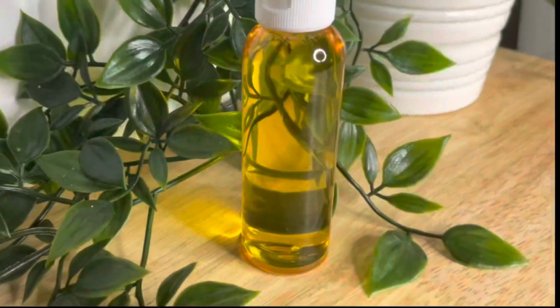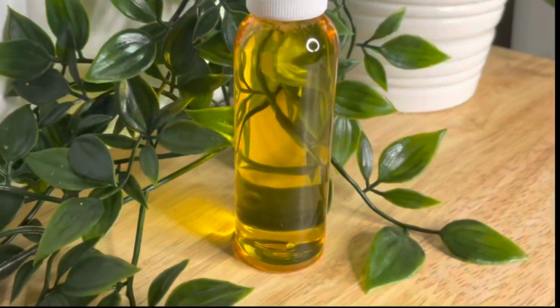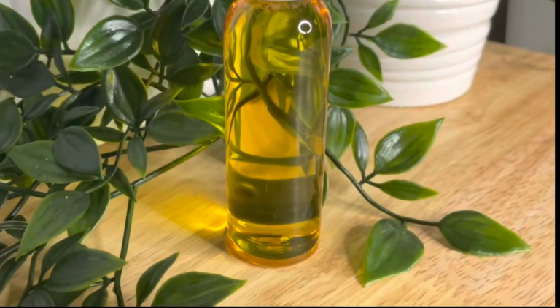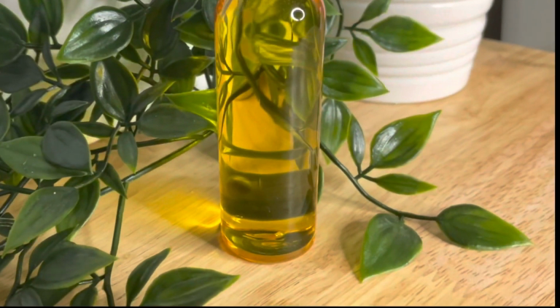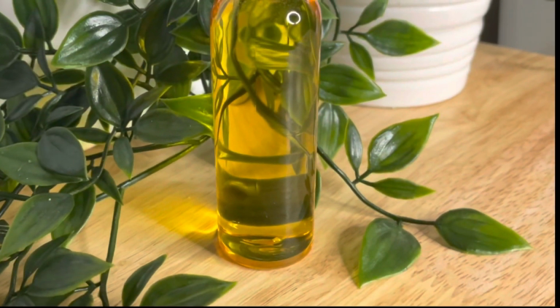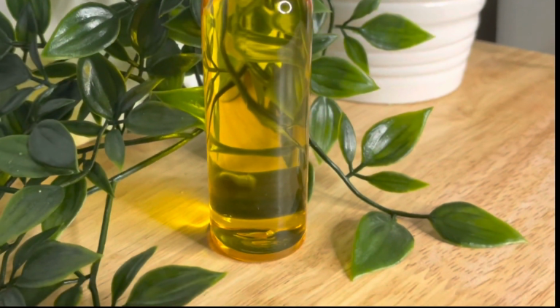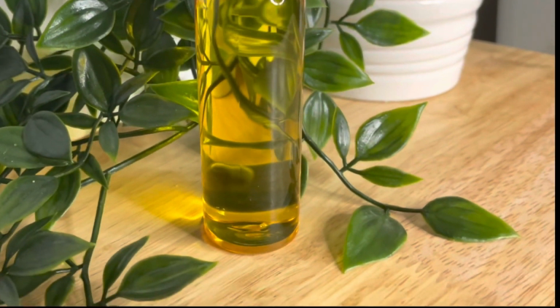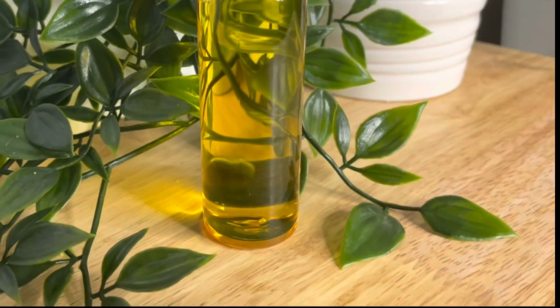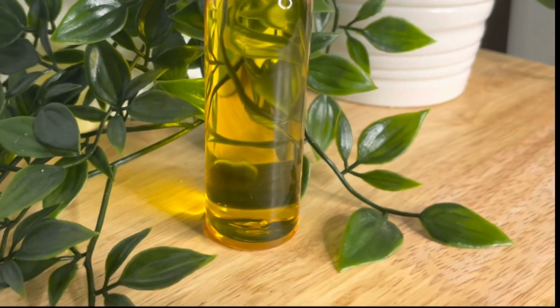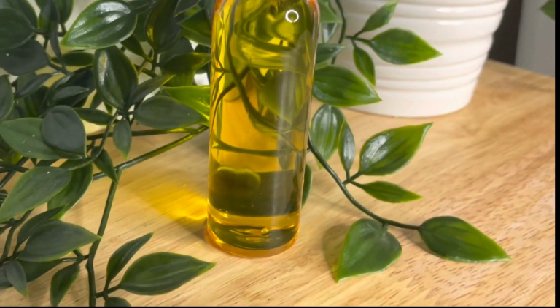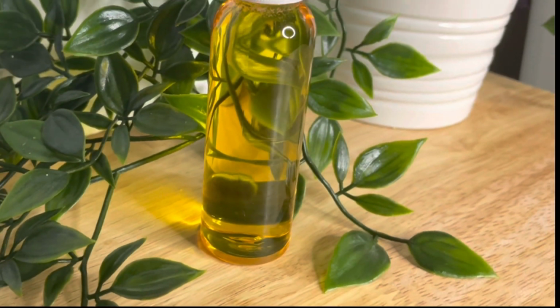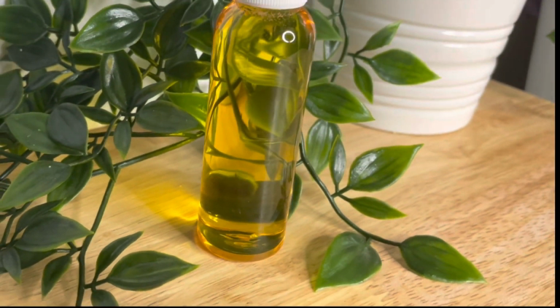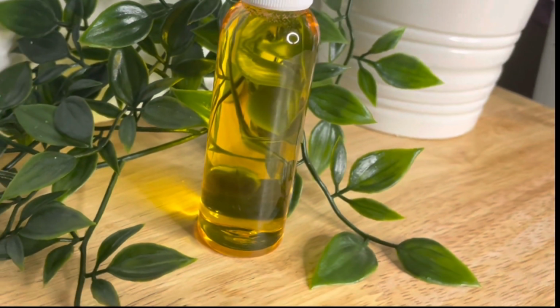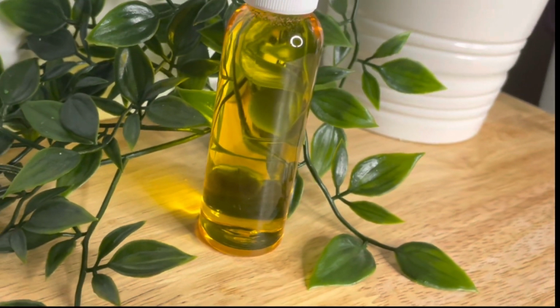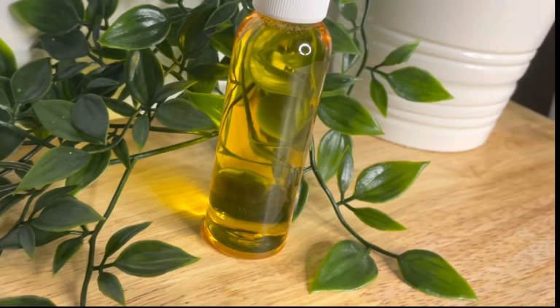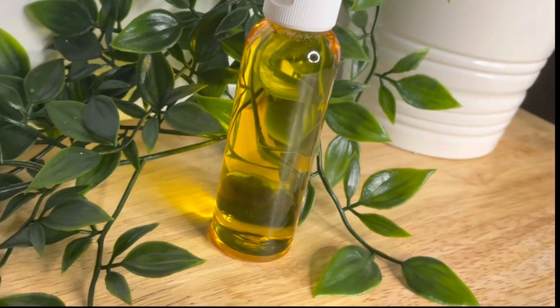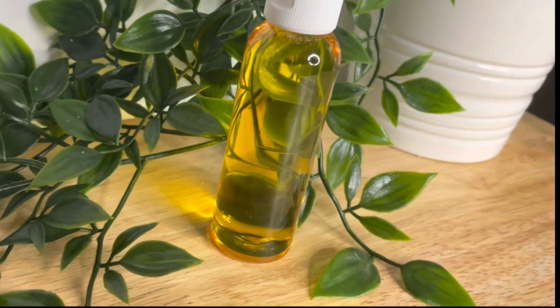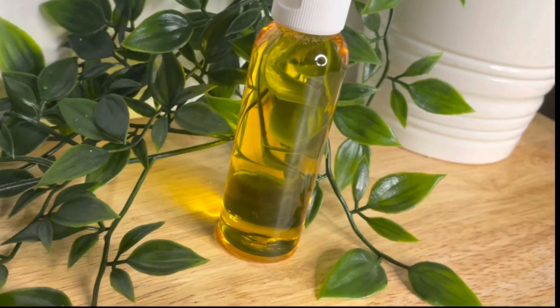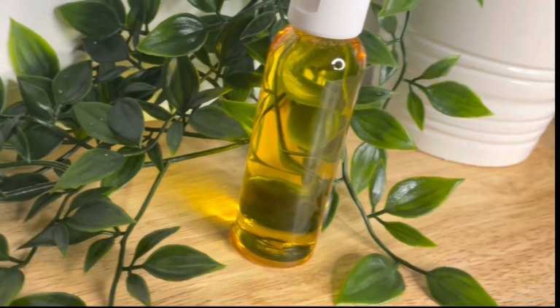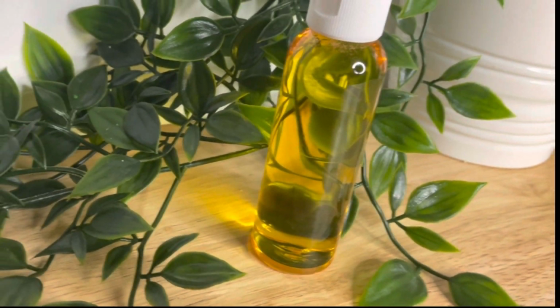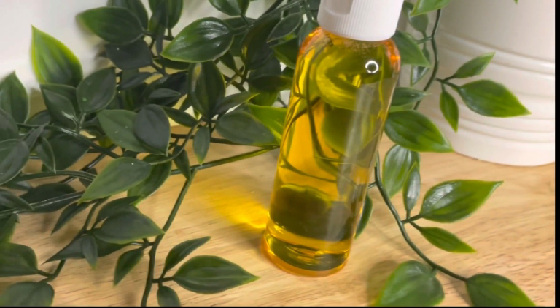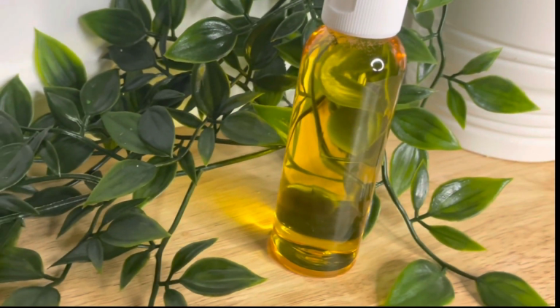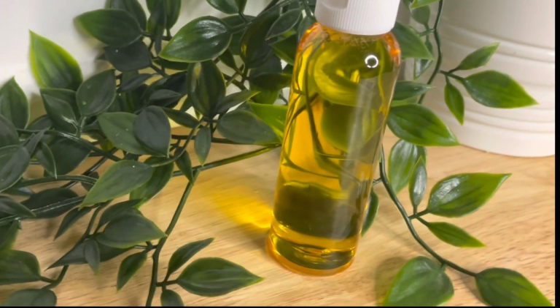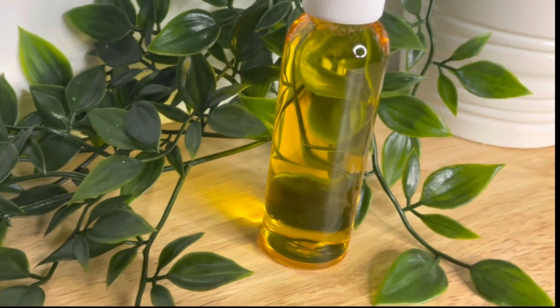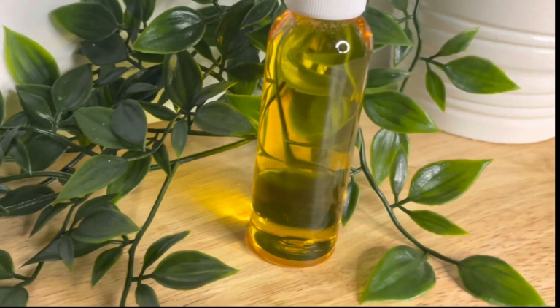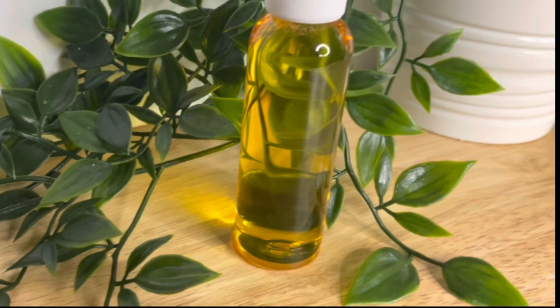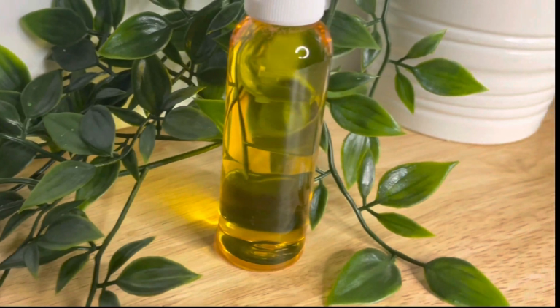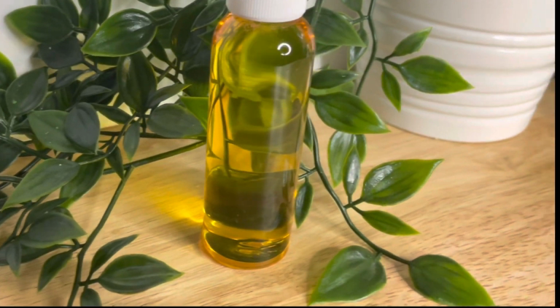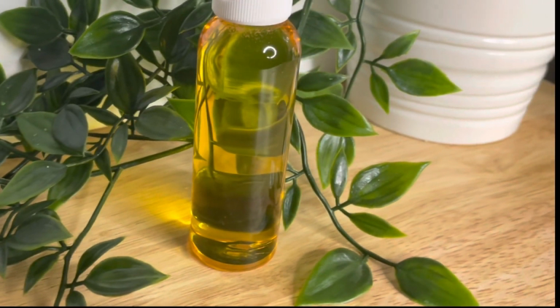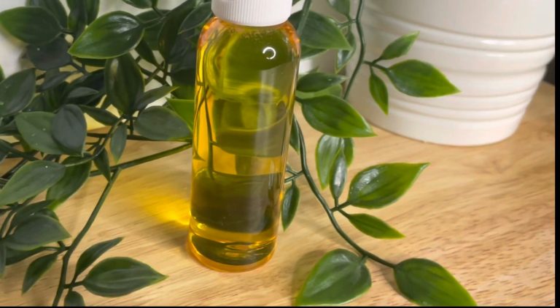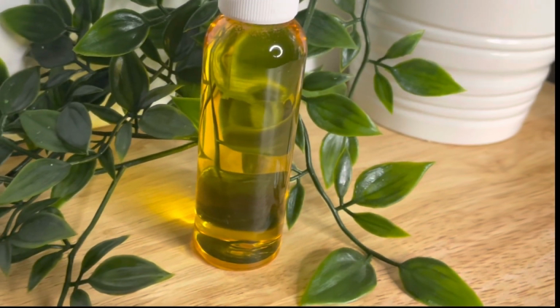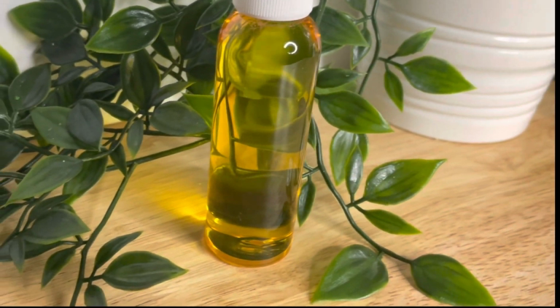And here it is after it's sat for a few hours. As you can see it's a nice transparent oil colour.